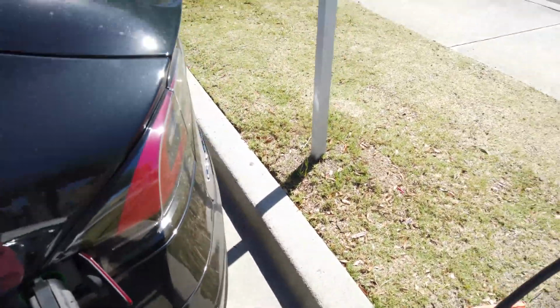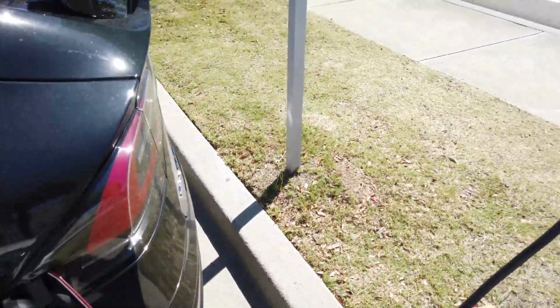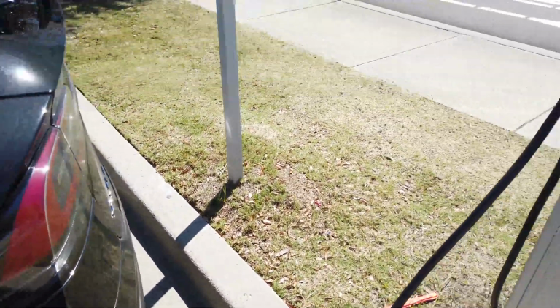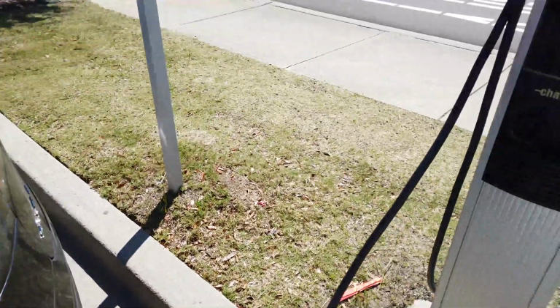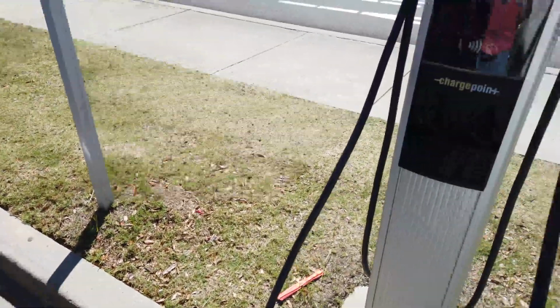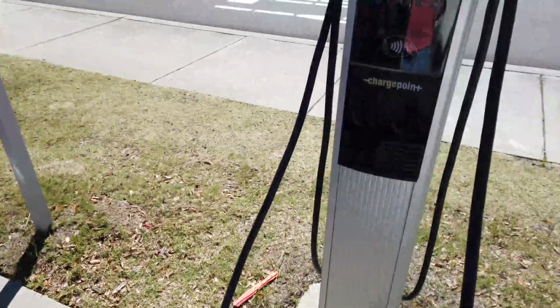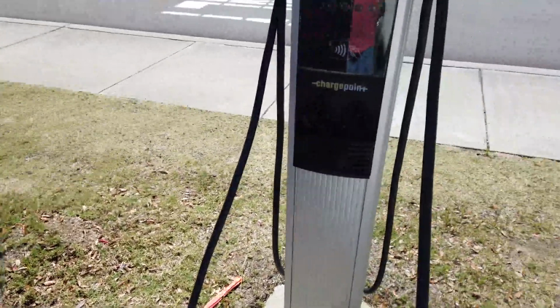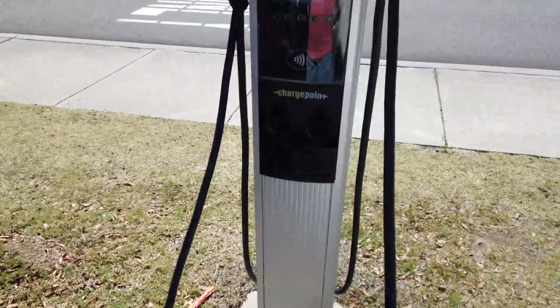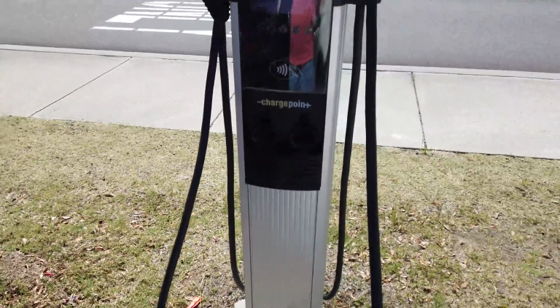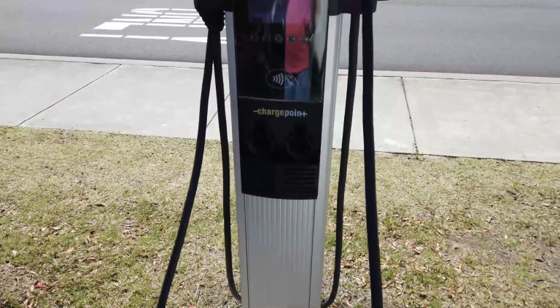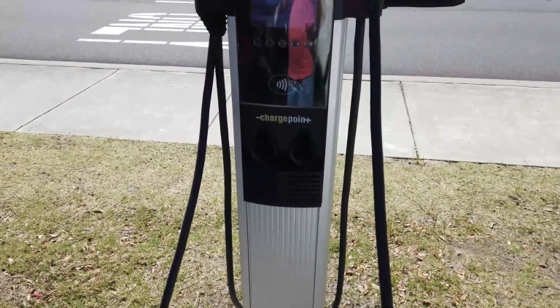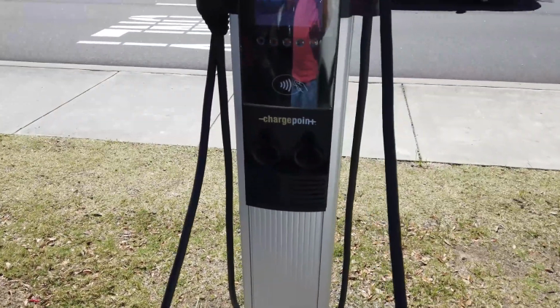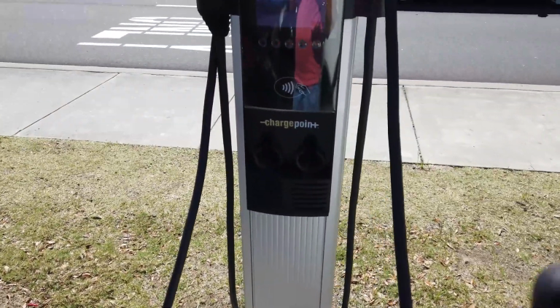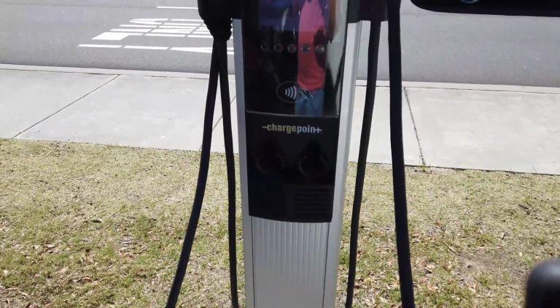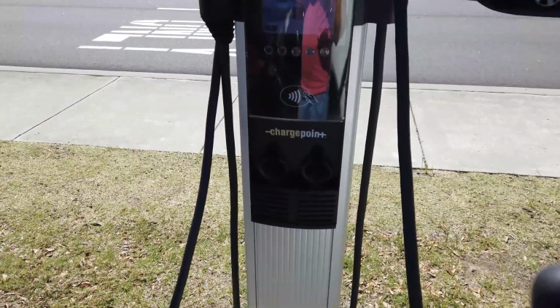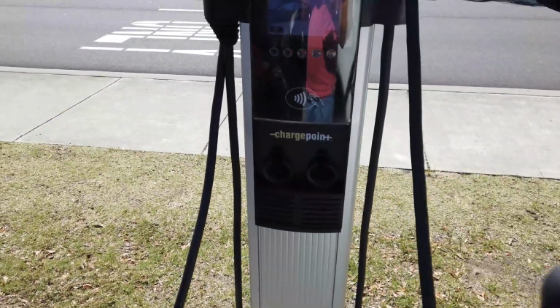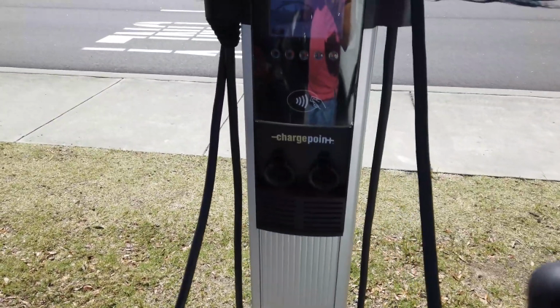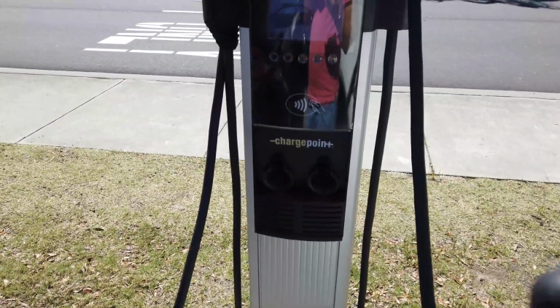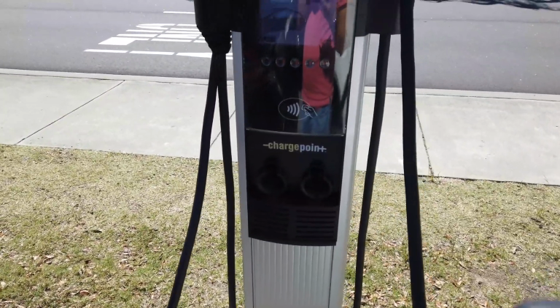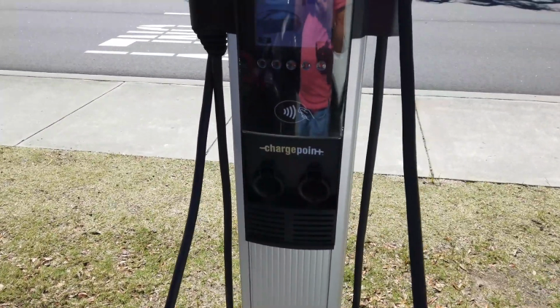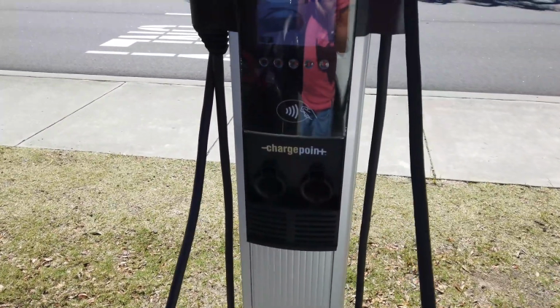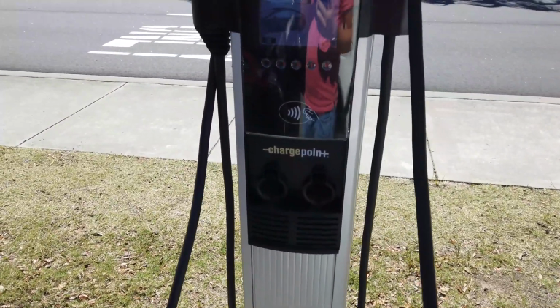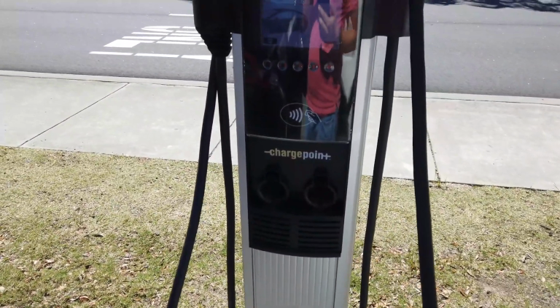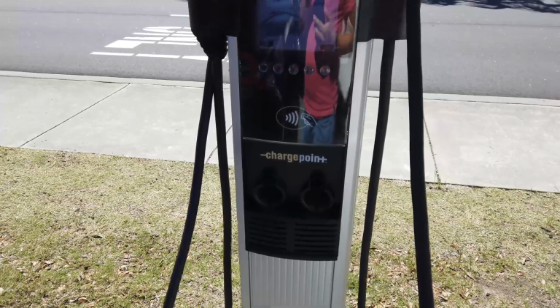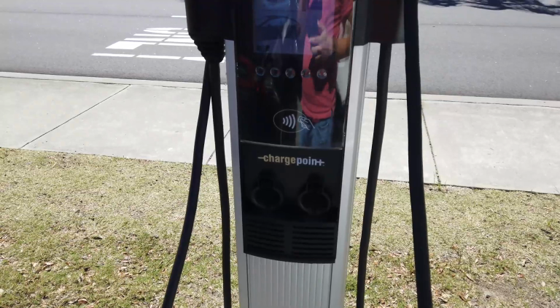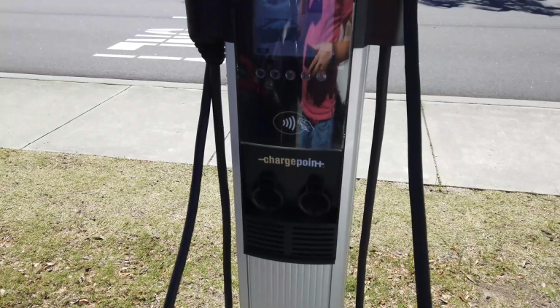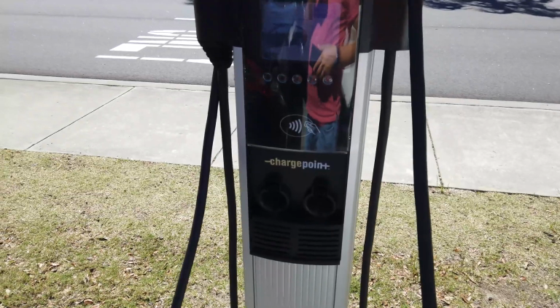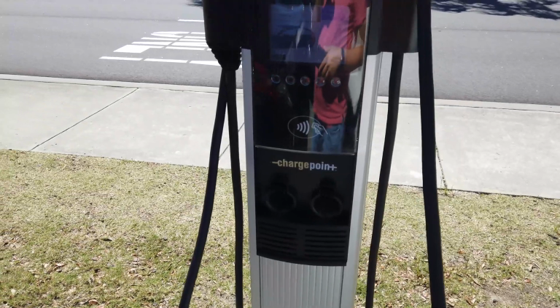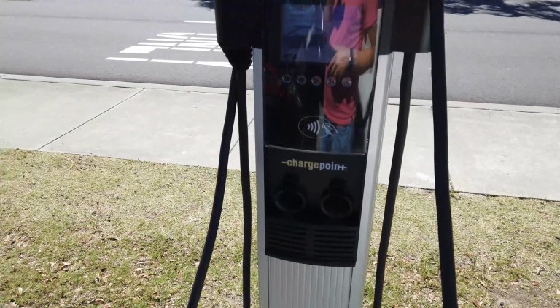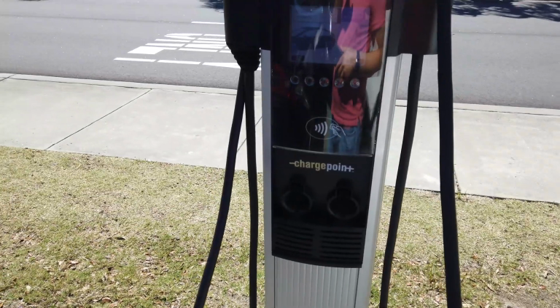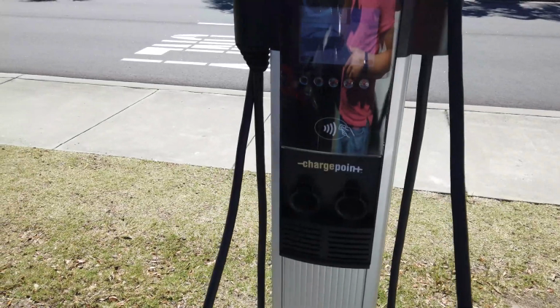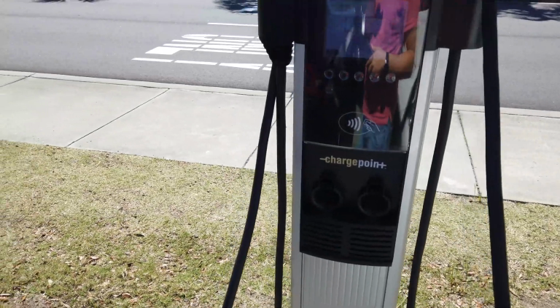Most of these stations are 30 amps and usually 208 volts, sometimes 240 volts.